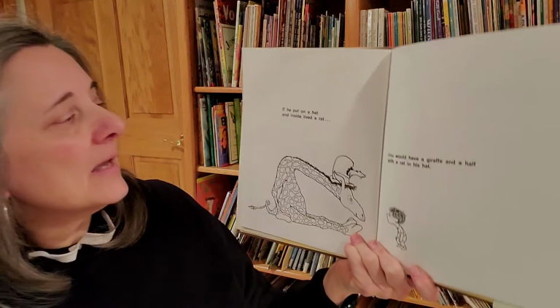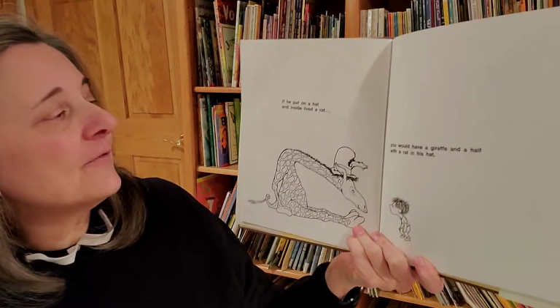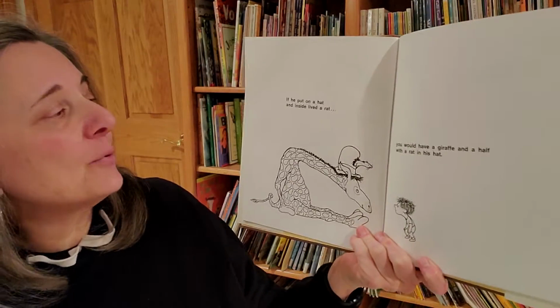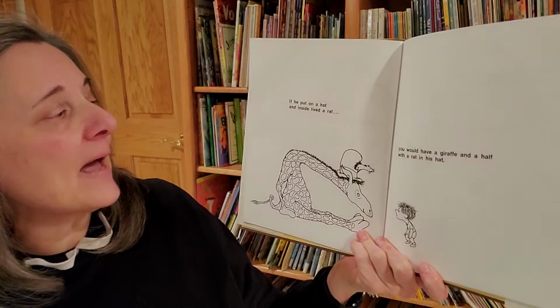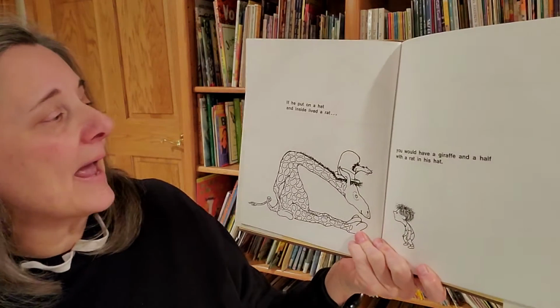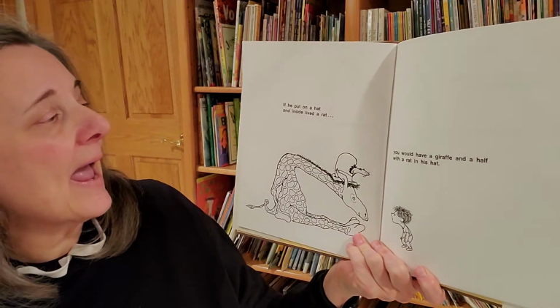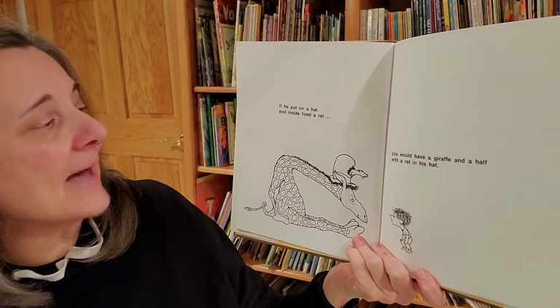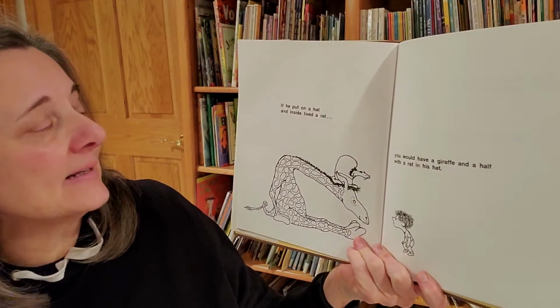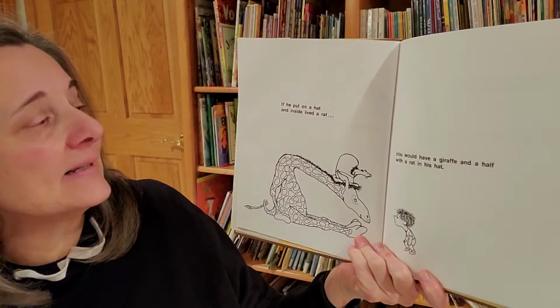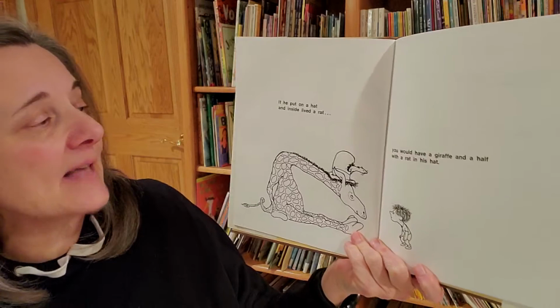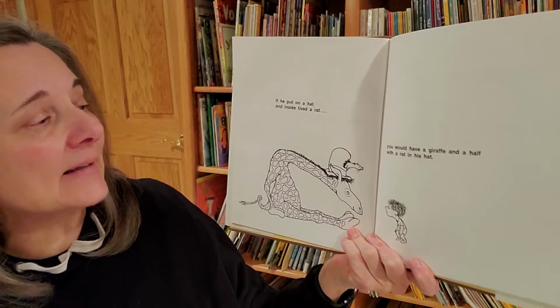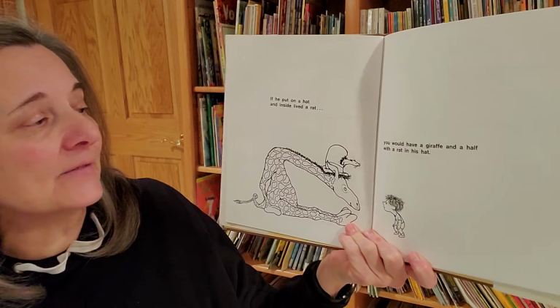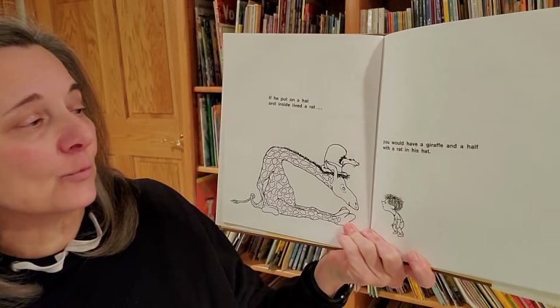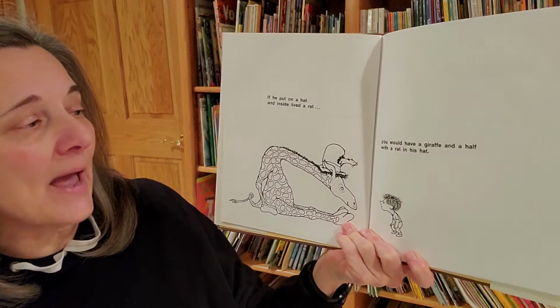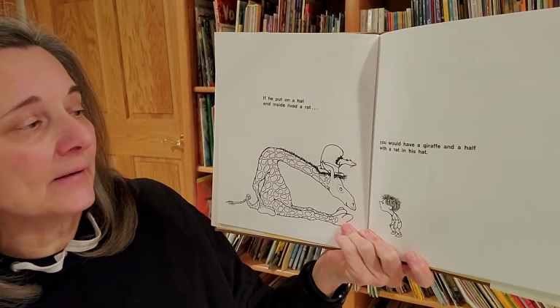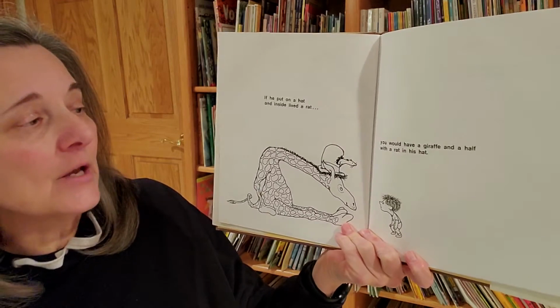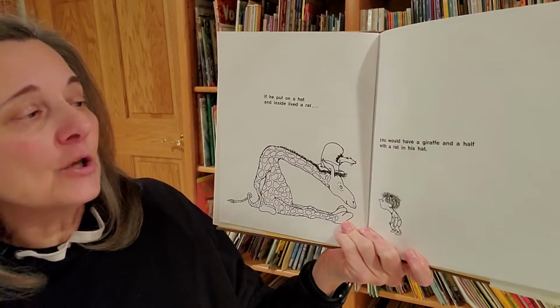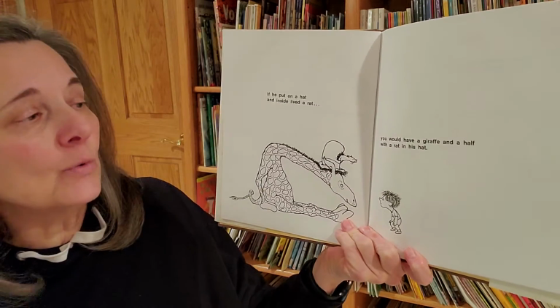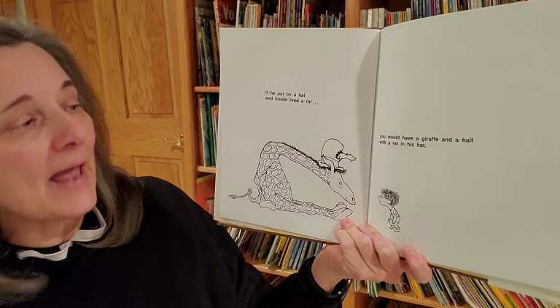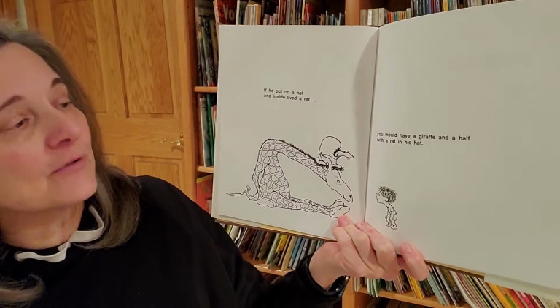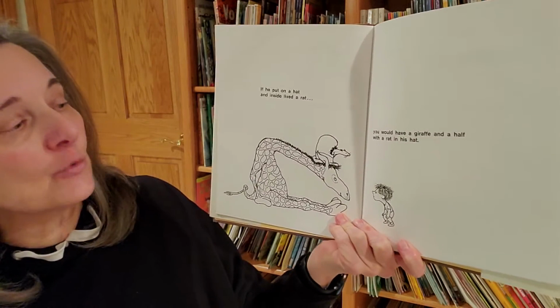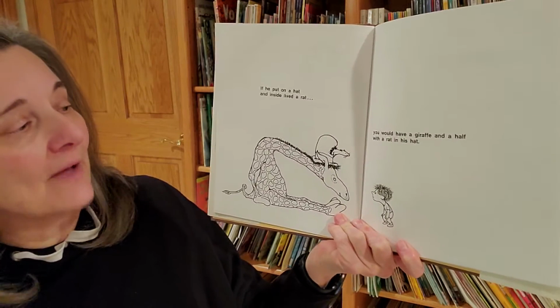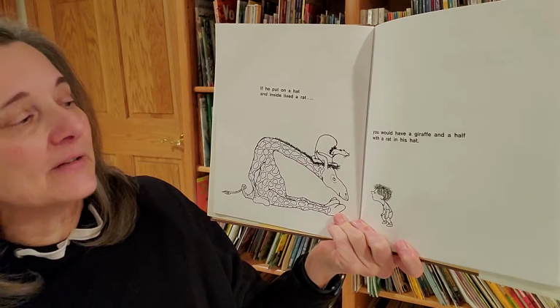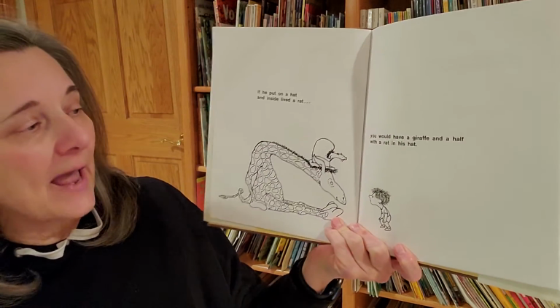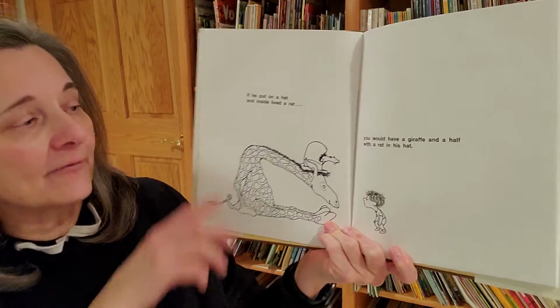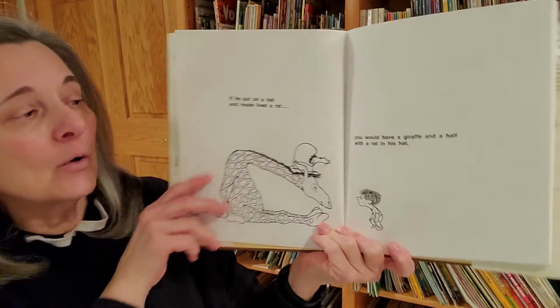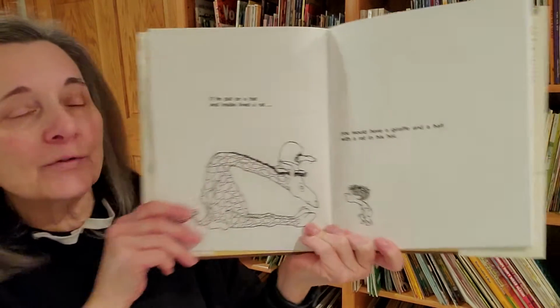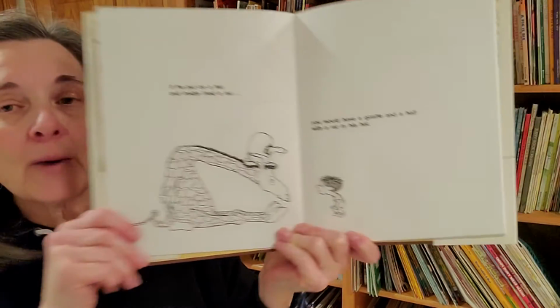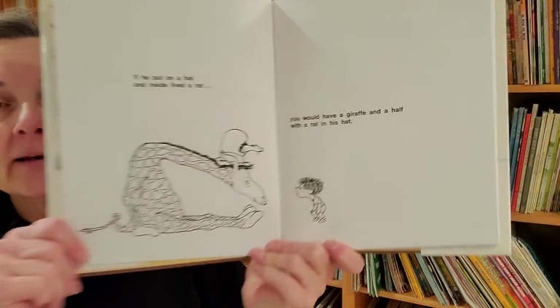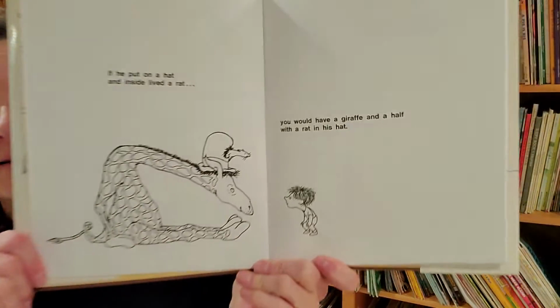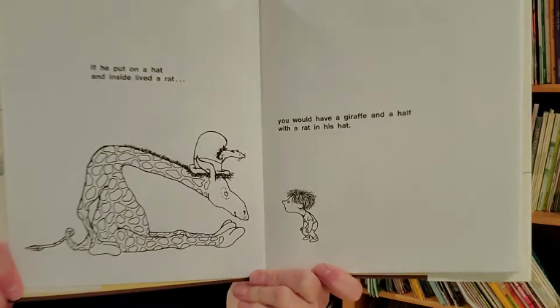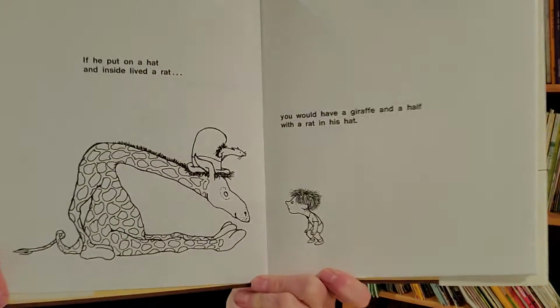If he put on a hat and inside lived a rat, you would have a giraffe and a half with a rat in his hat.